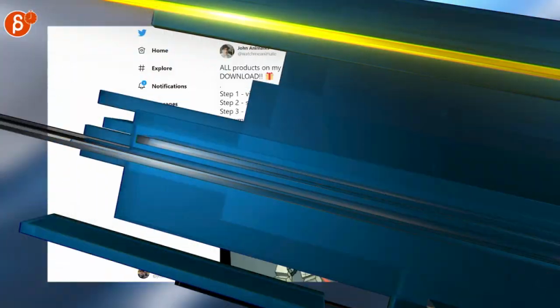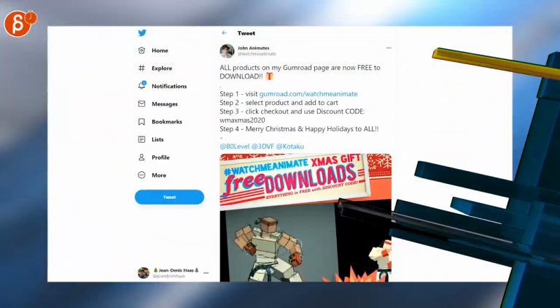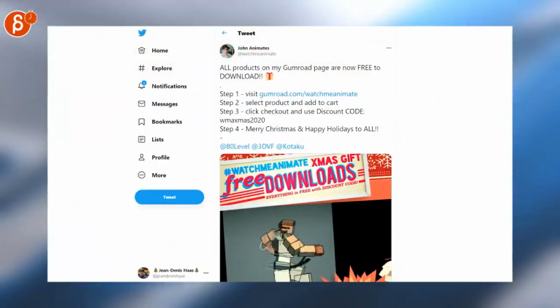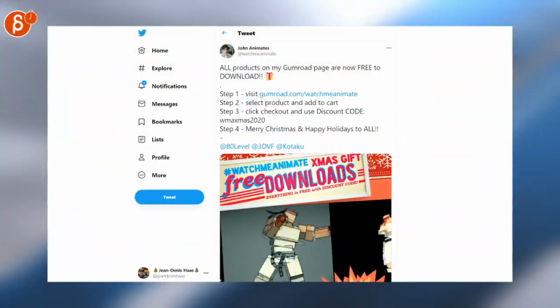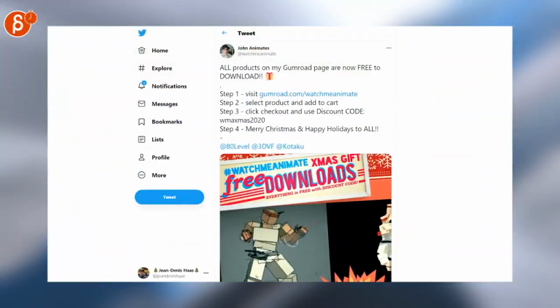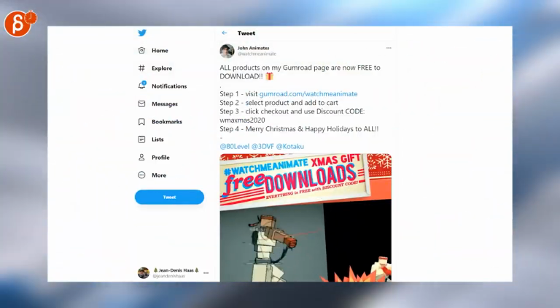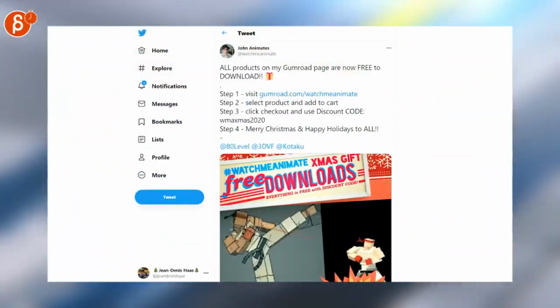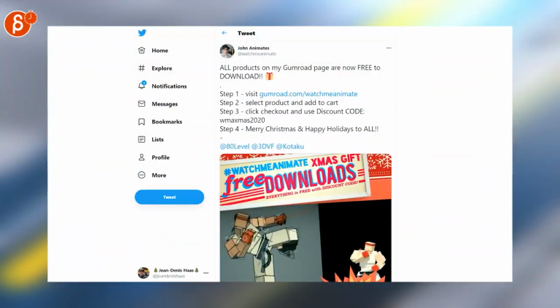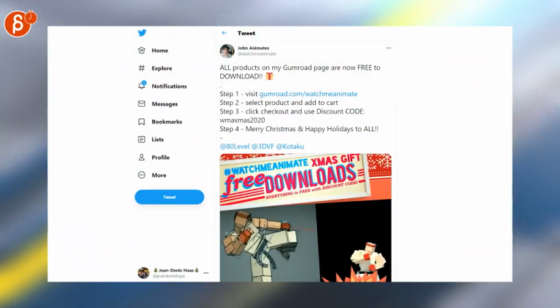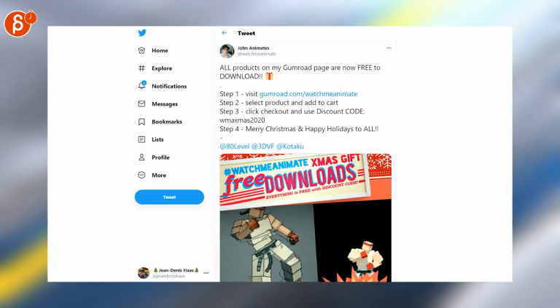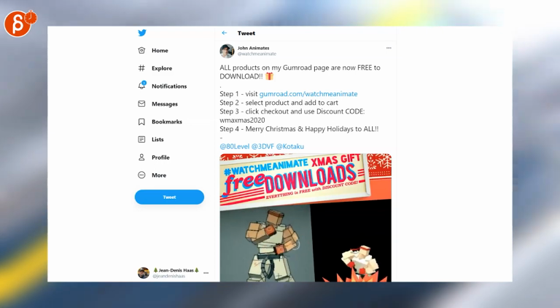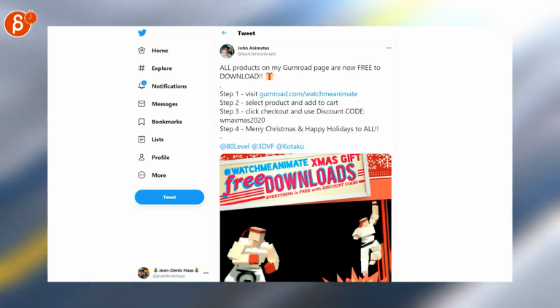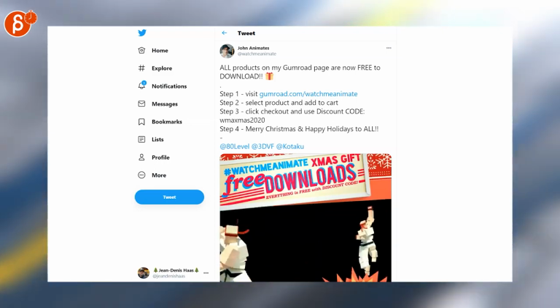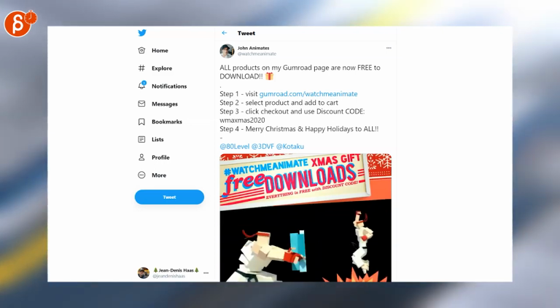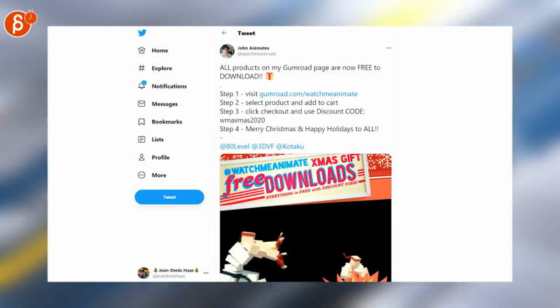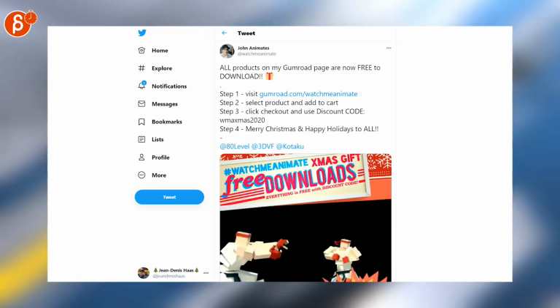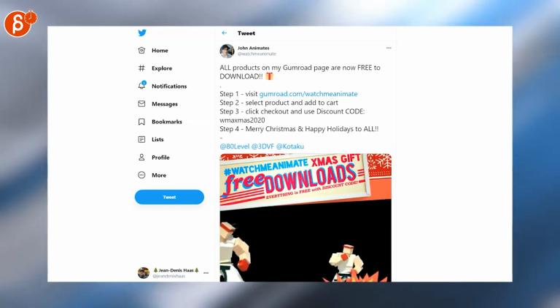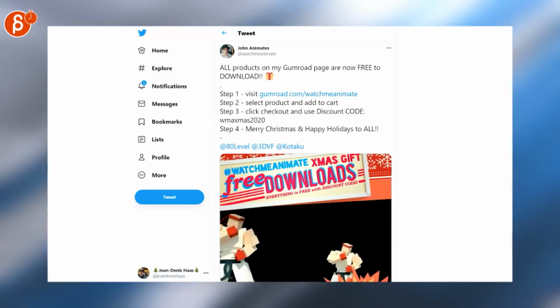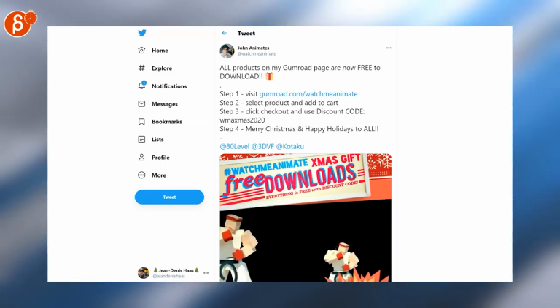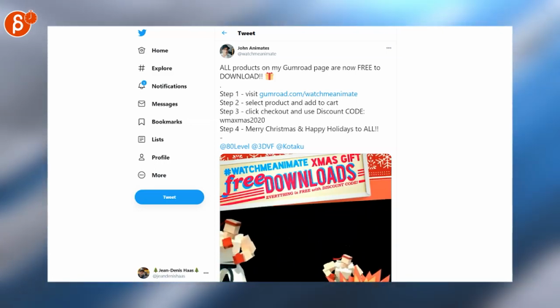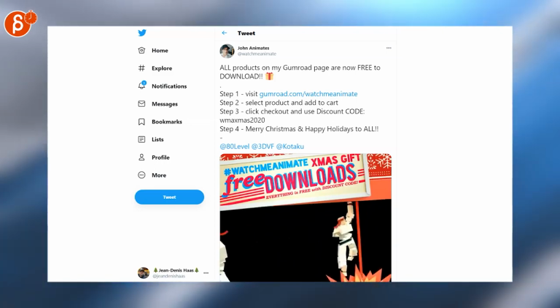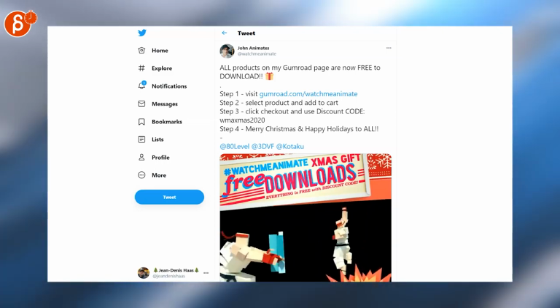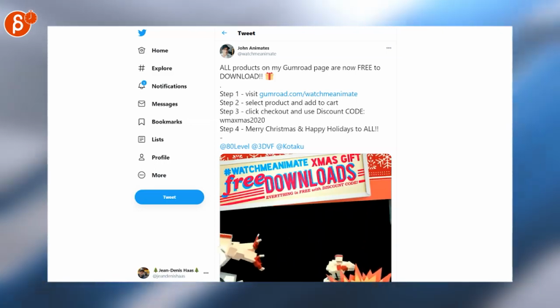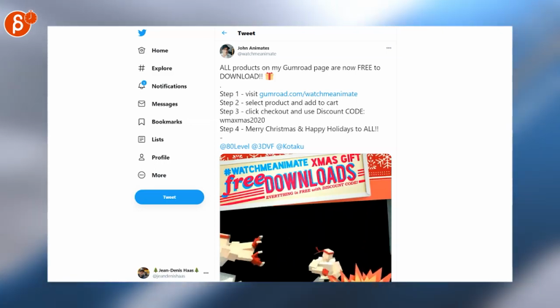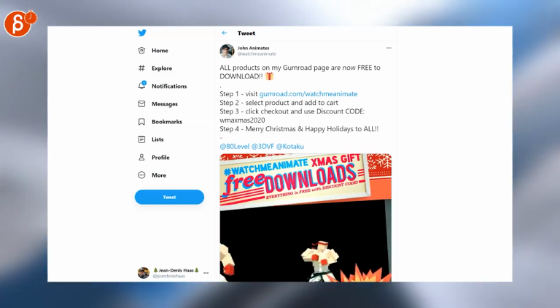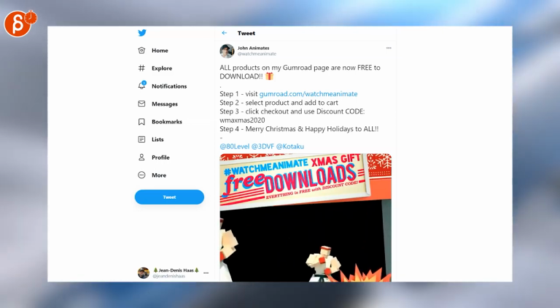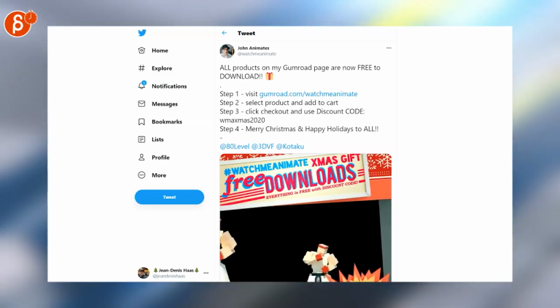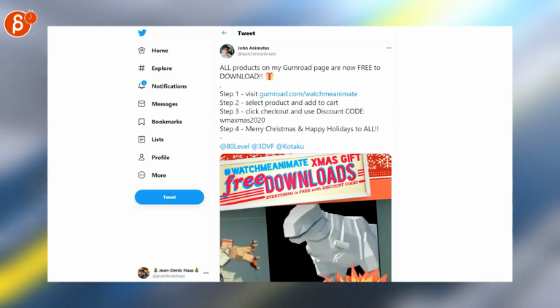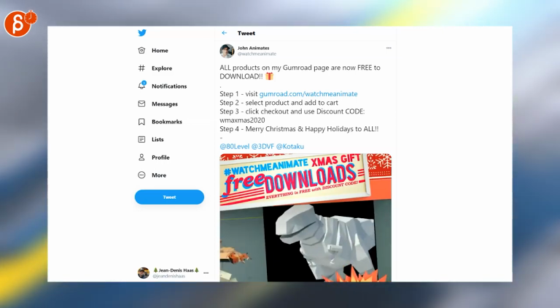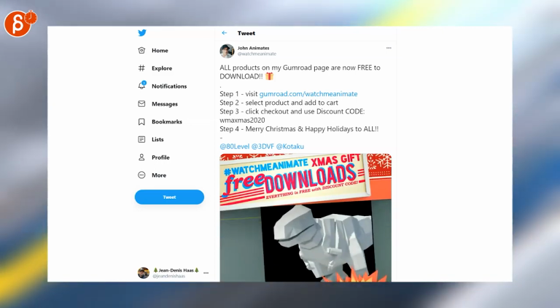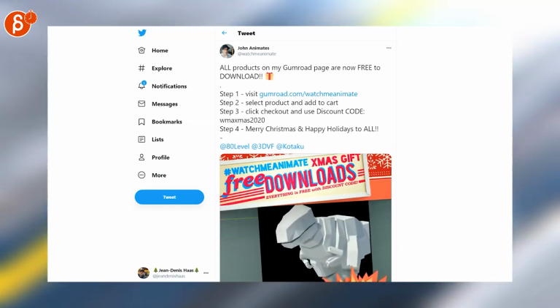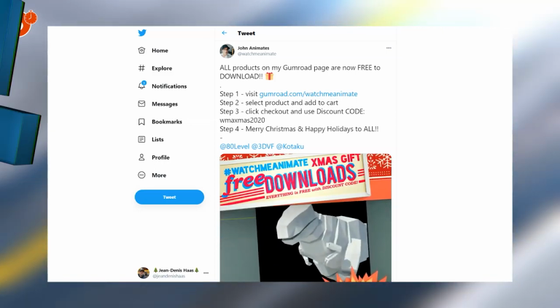John is posting here that all of his Gumroad products are free, so check it out on that page. Look out for that discount code and happy holidays.